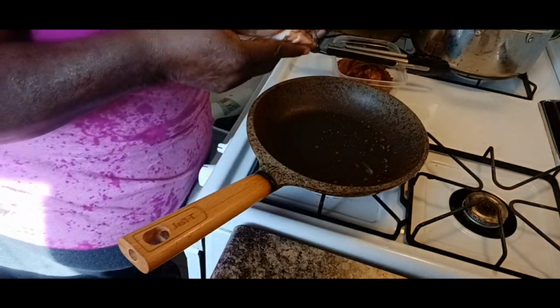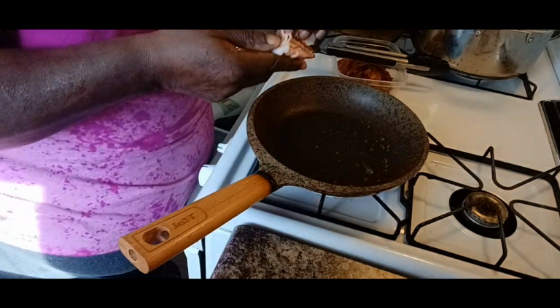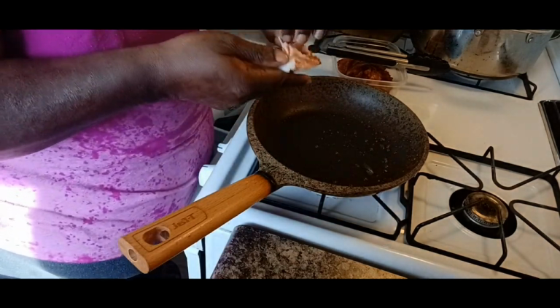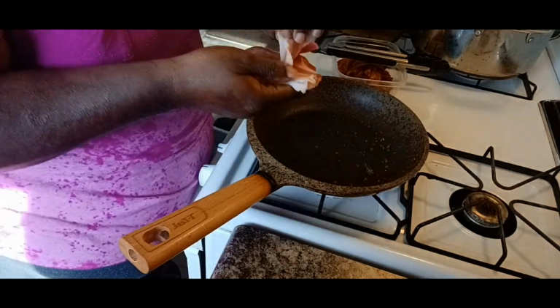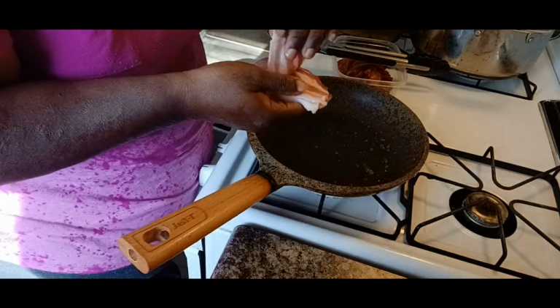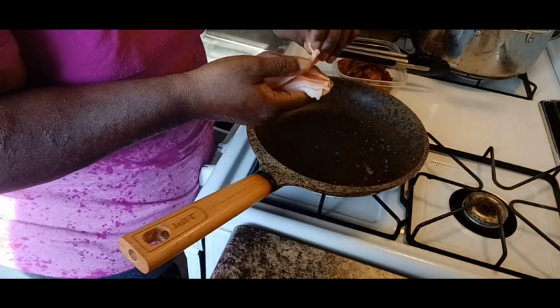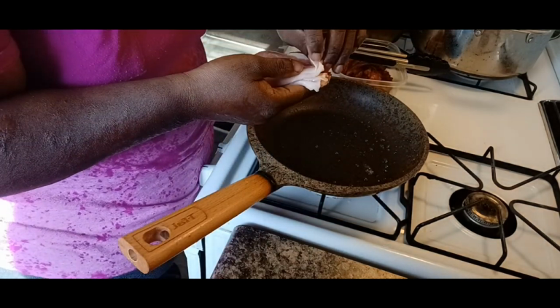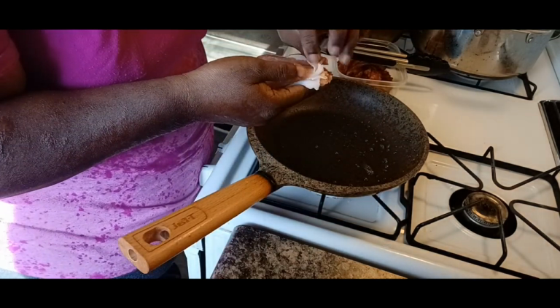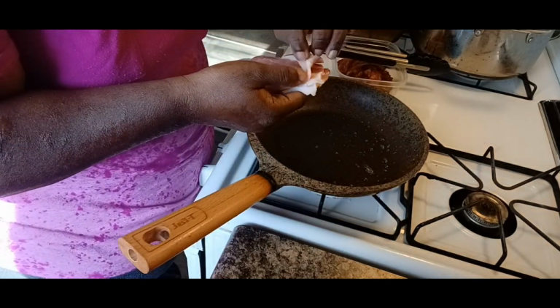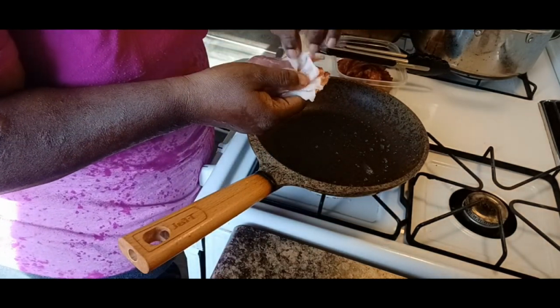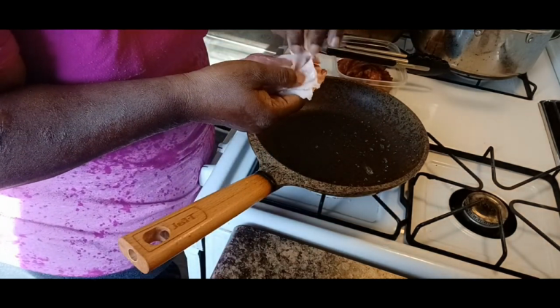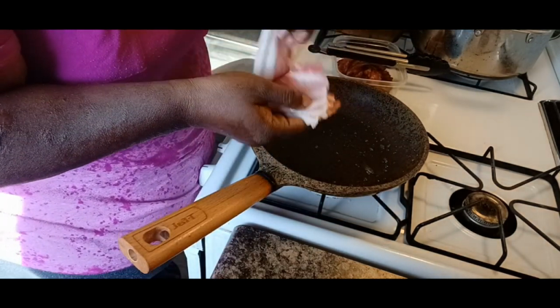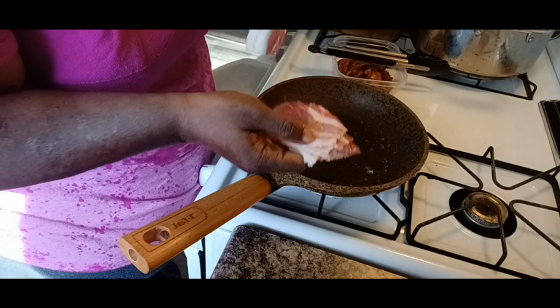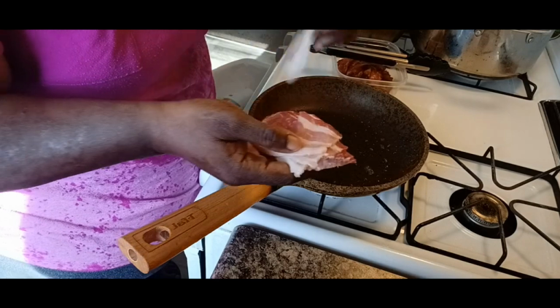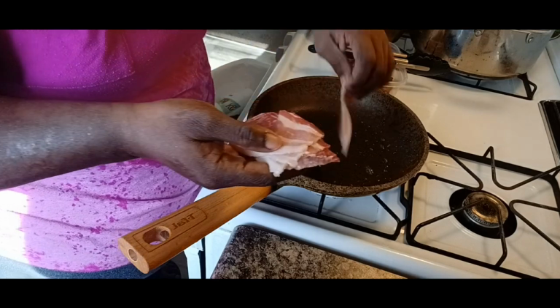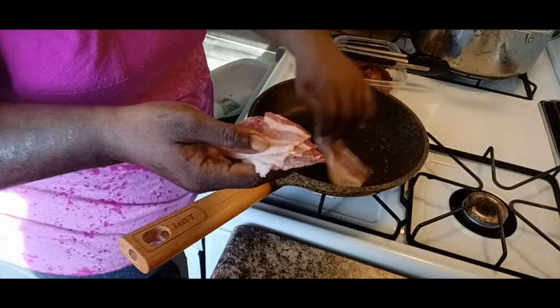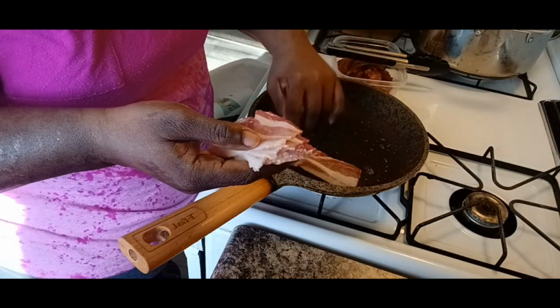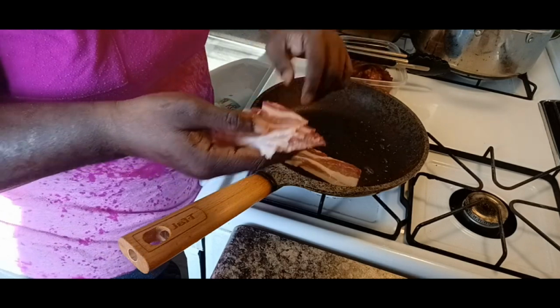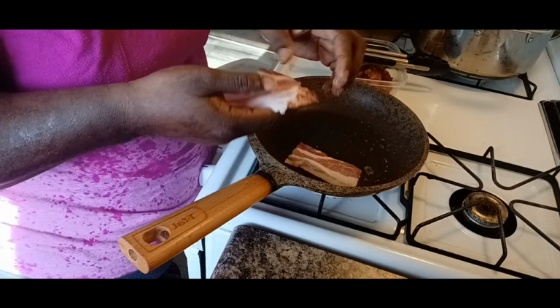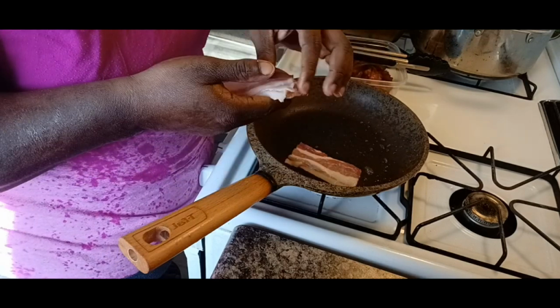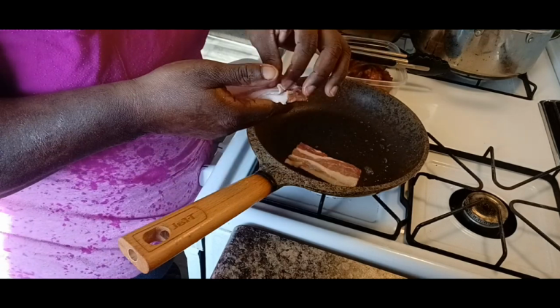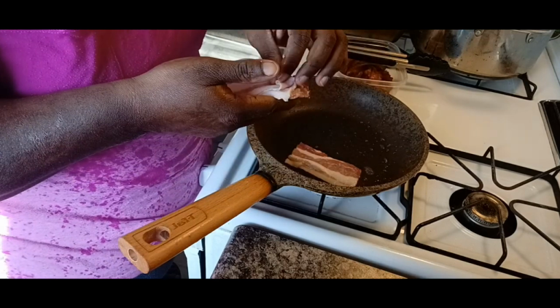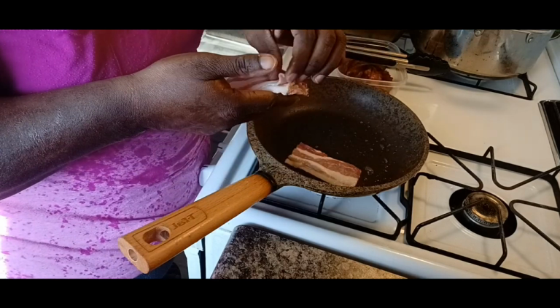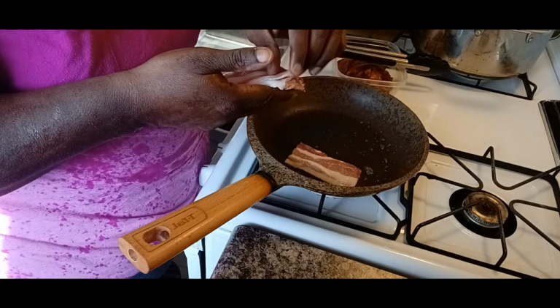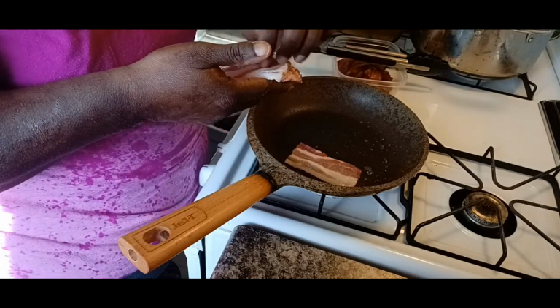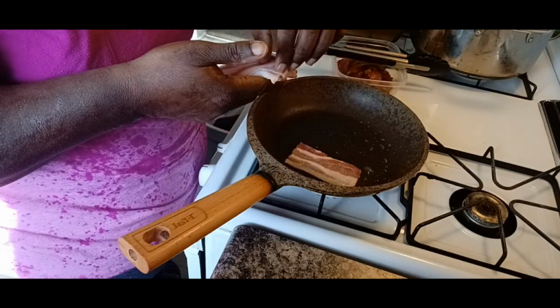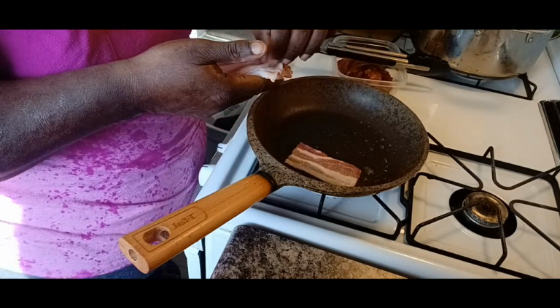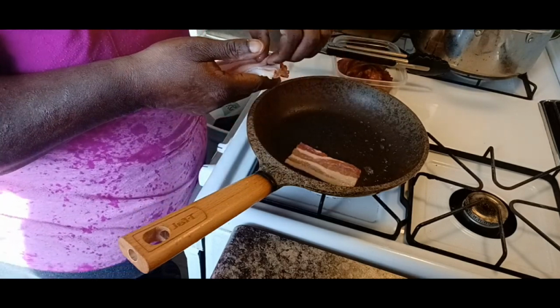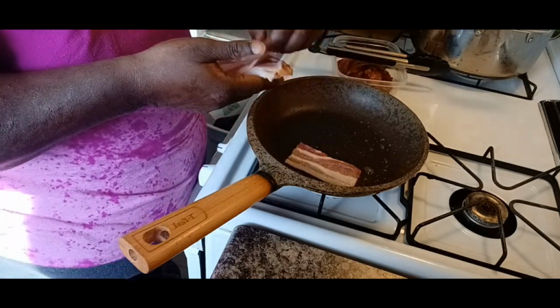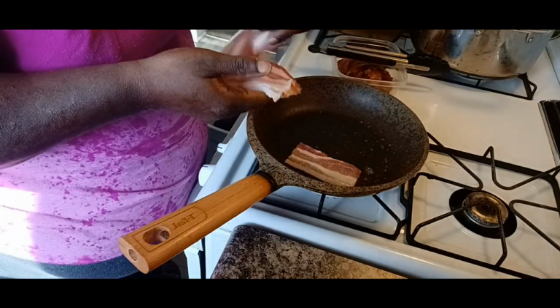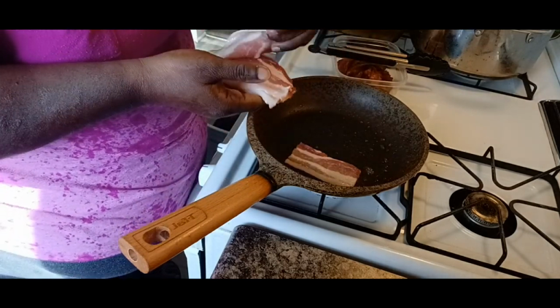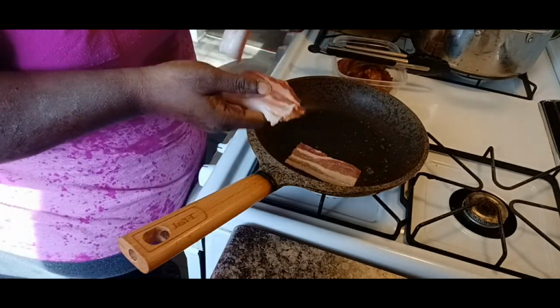Putting this last batch of bacon in and then we're going to come back.